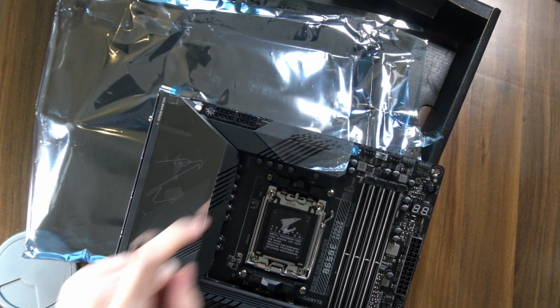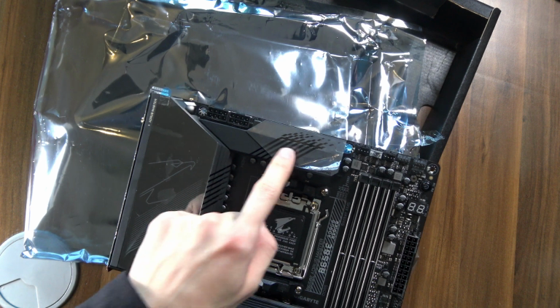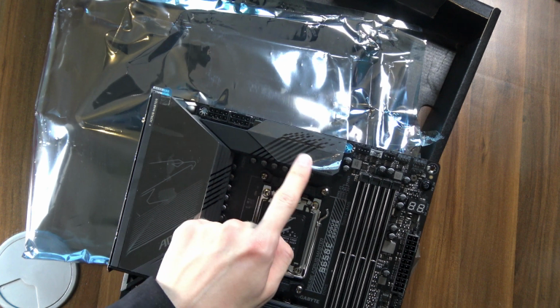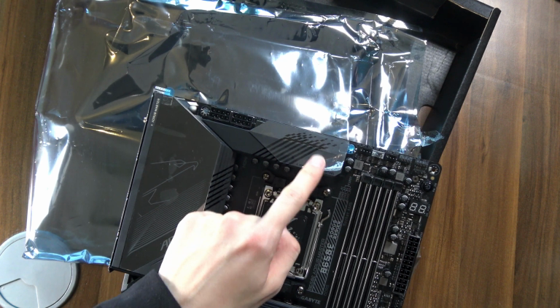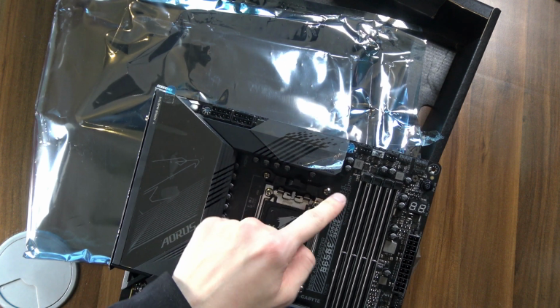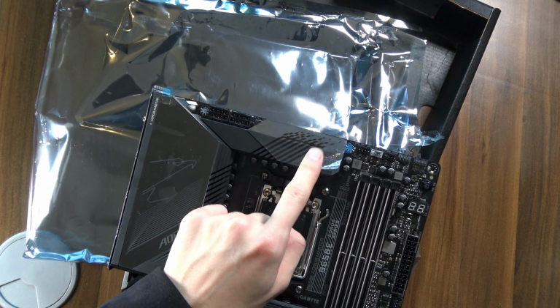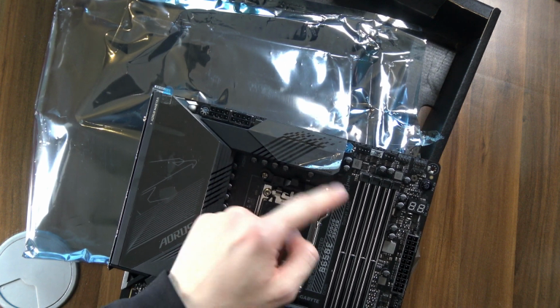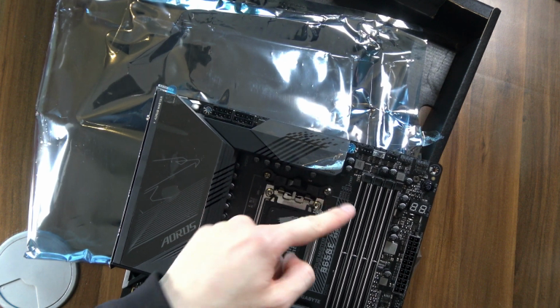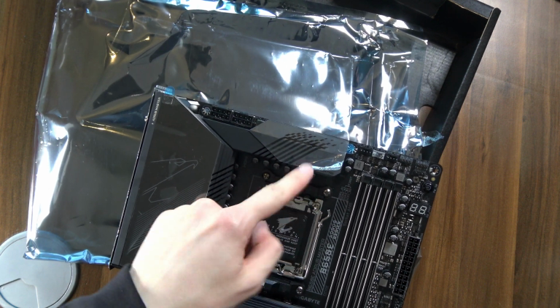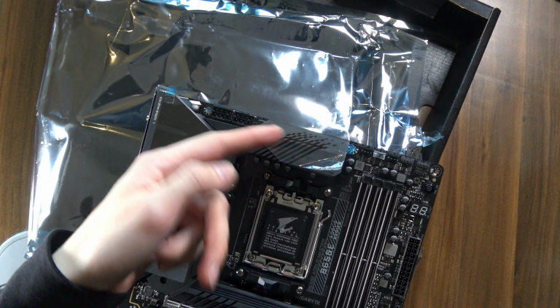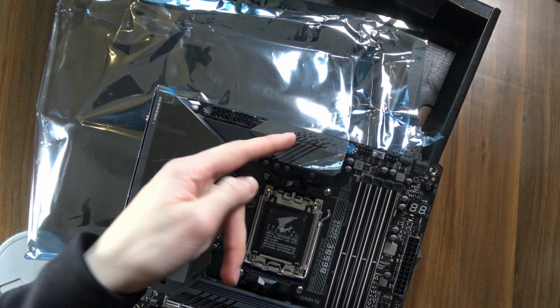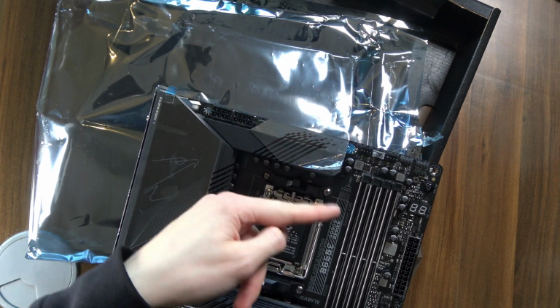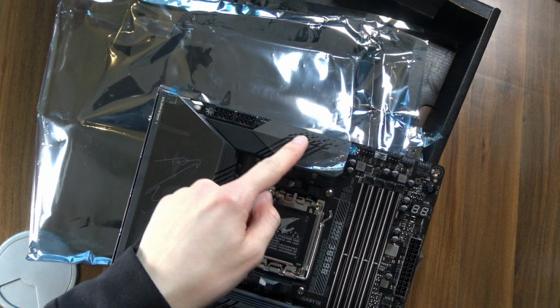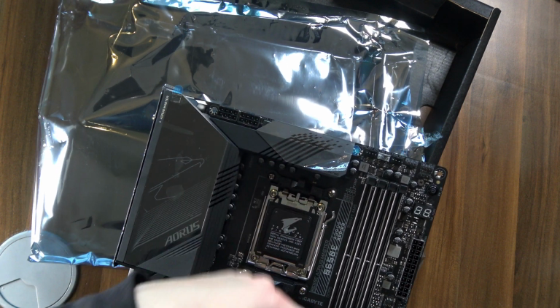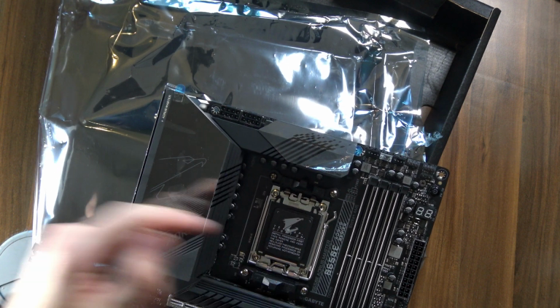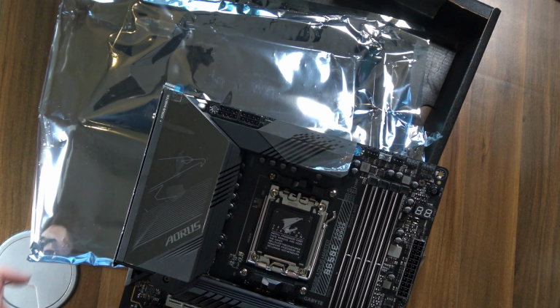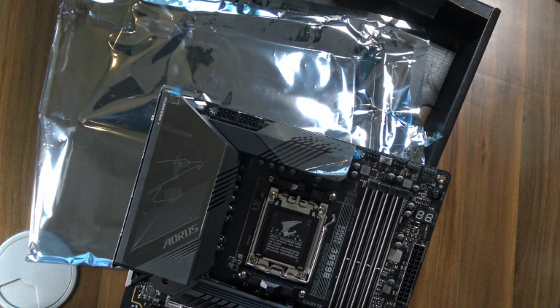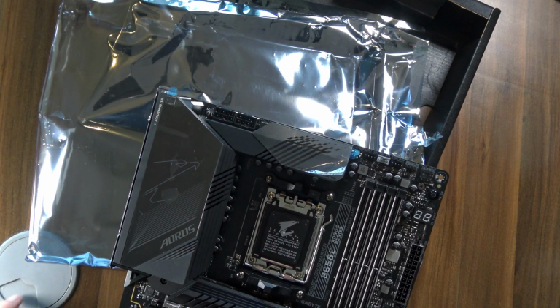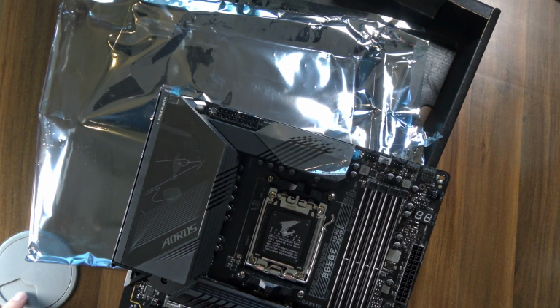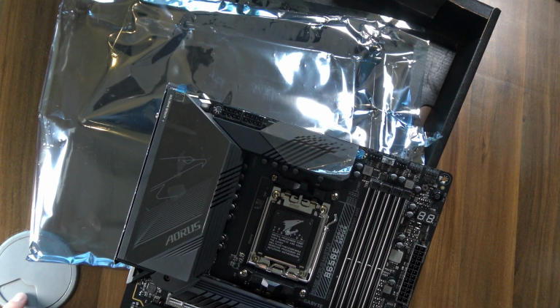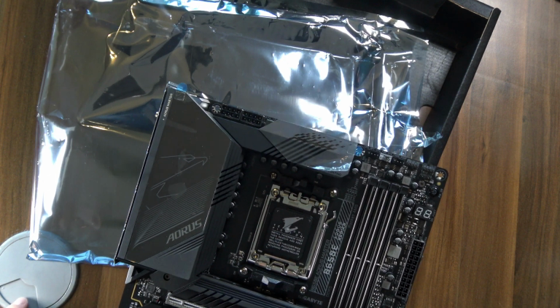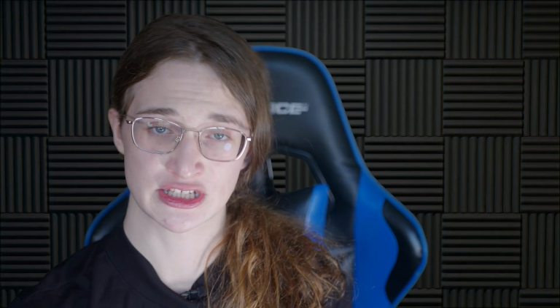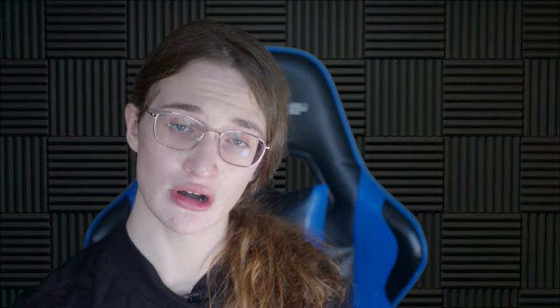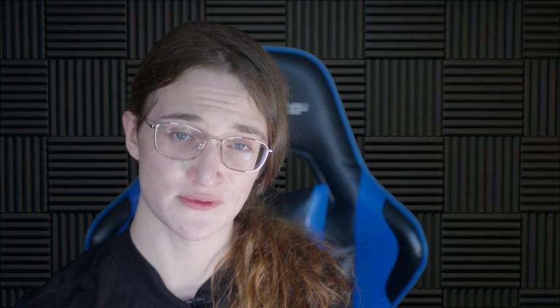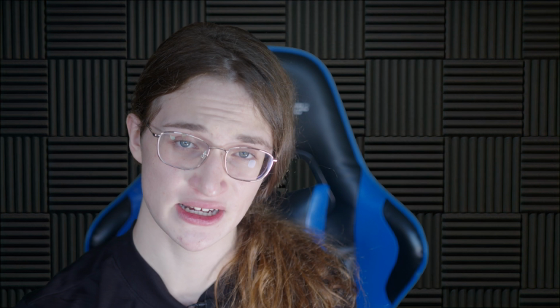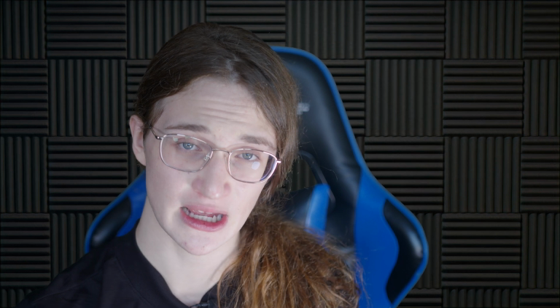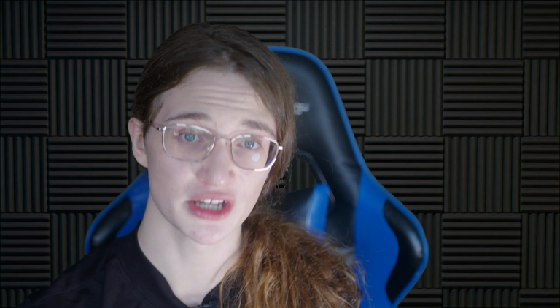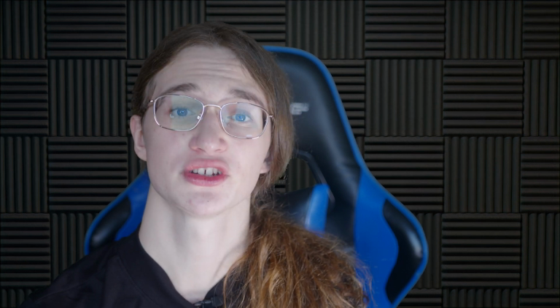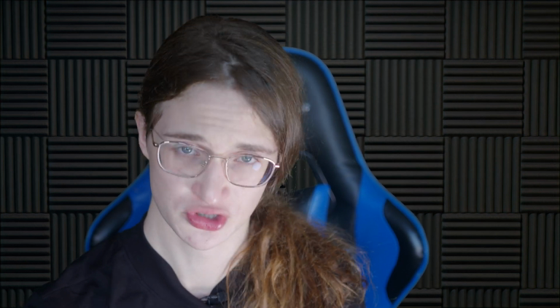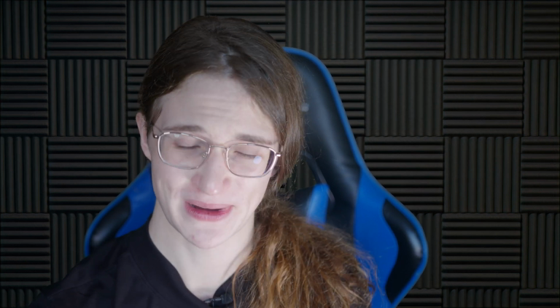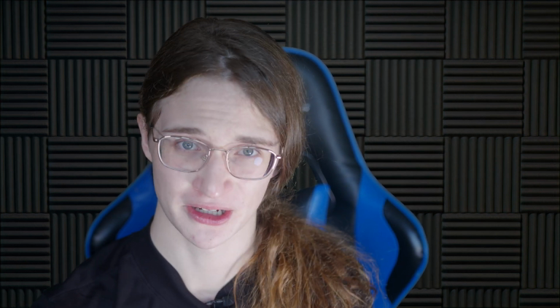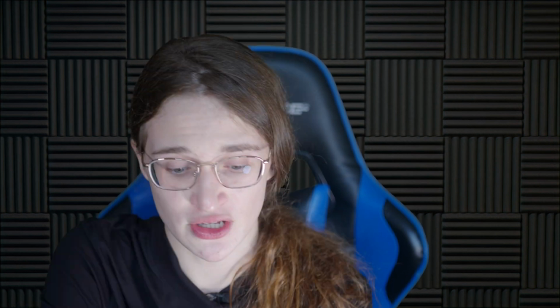I just realized this foil is already coming off, even though I didn't do anything to it. So zero out of ten — Gigabyte, do better.